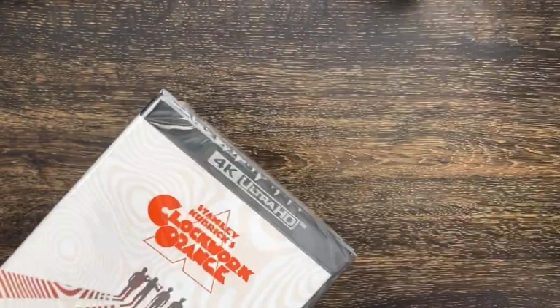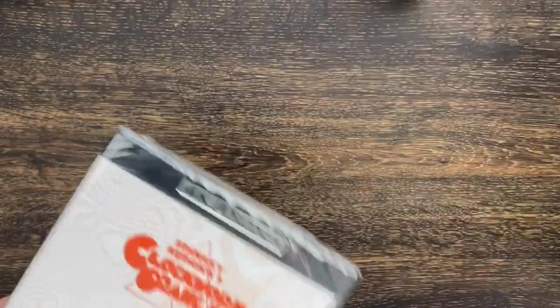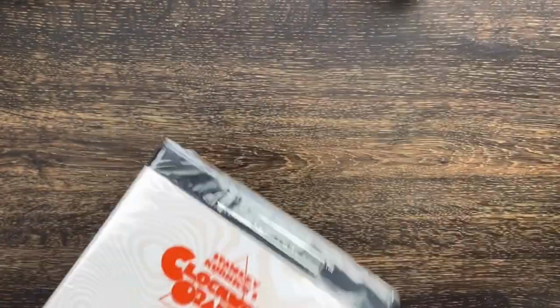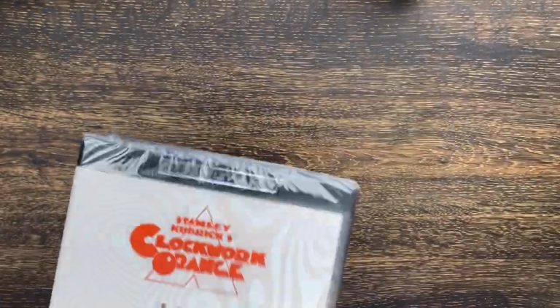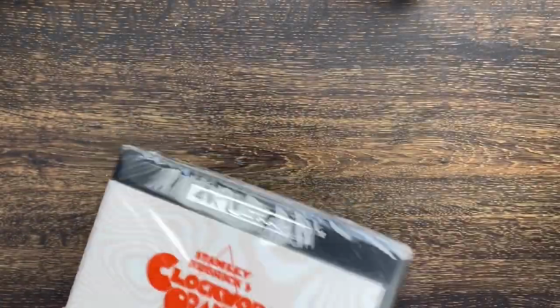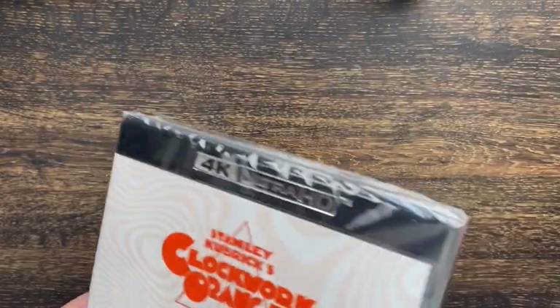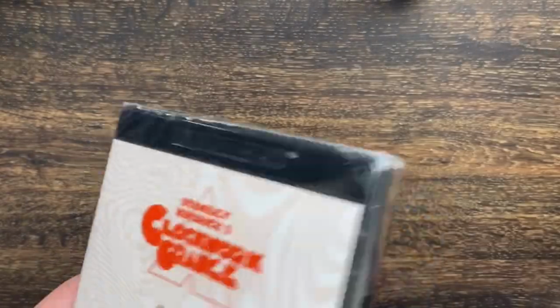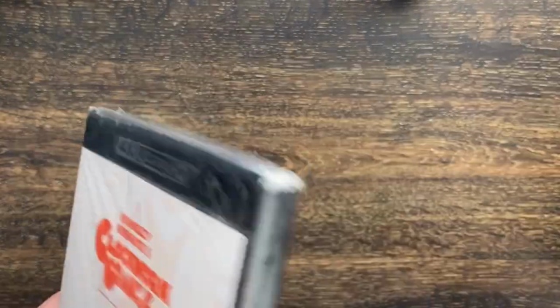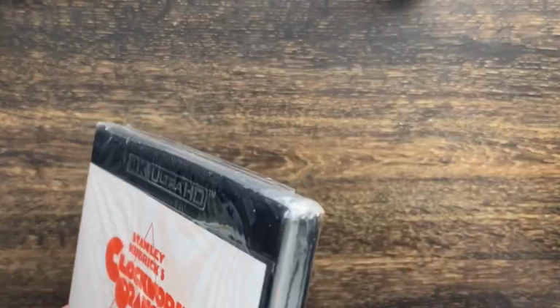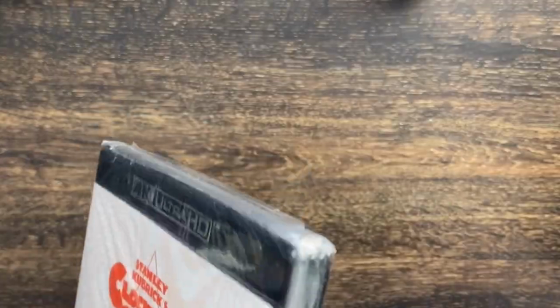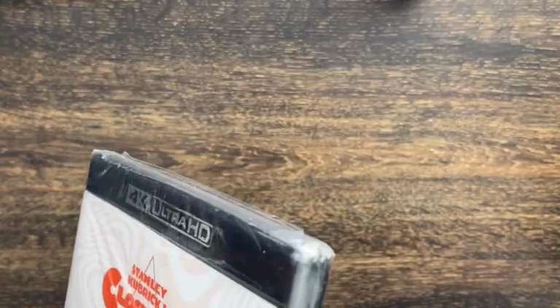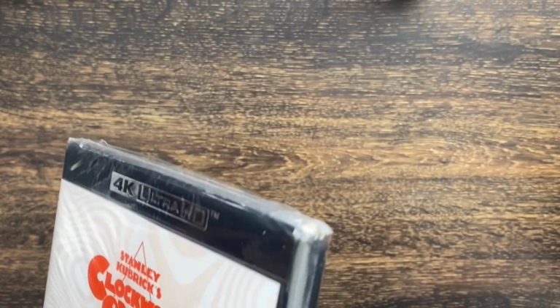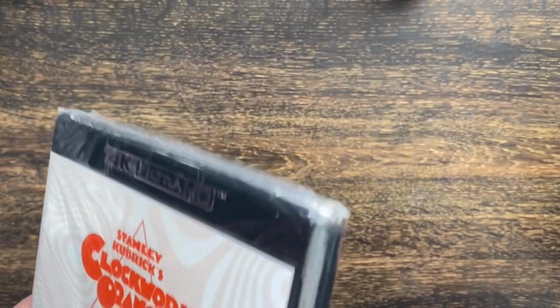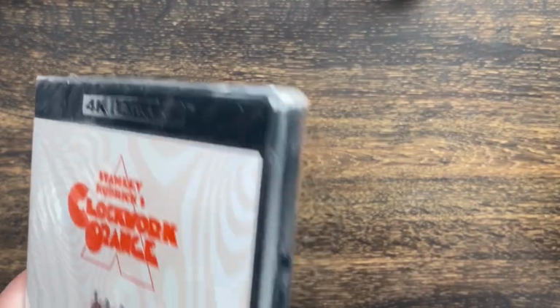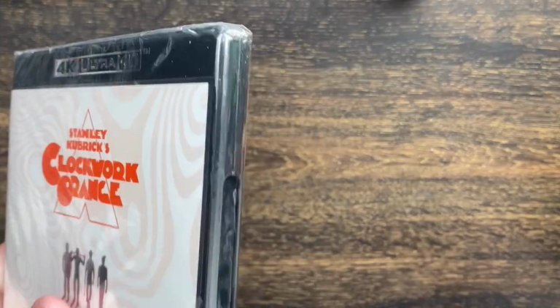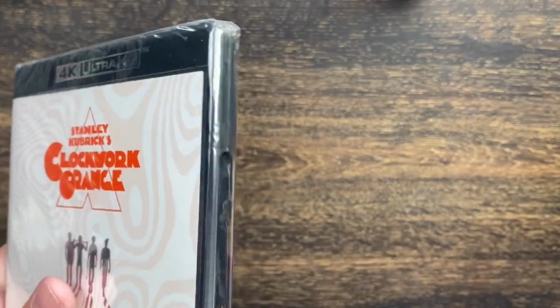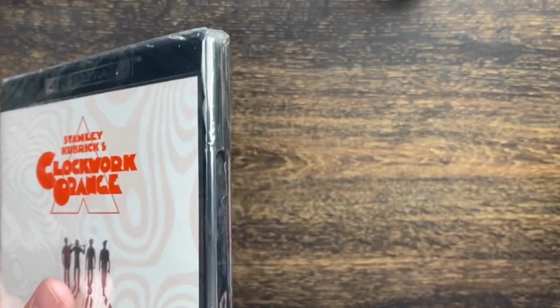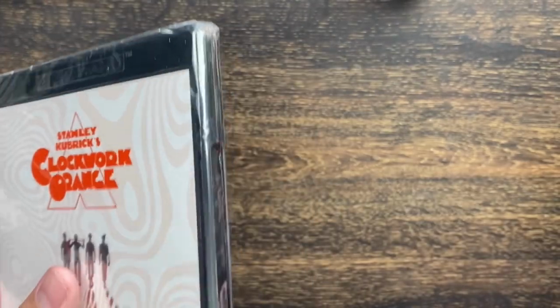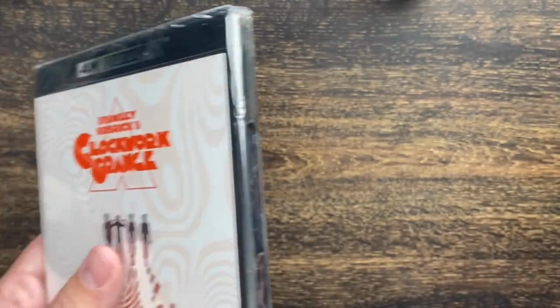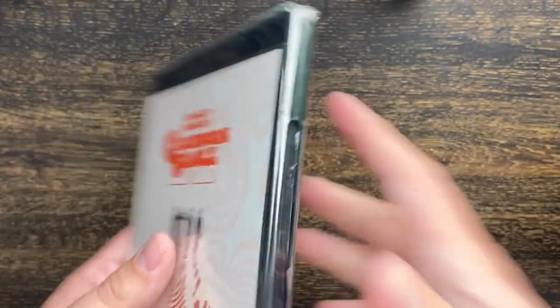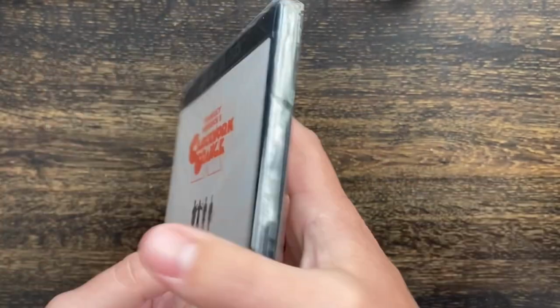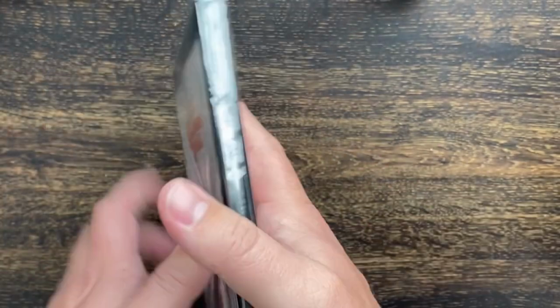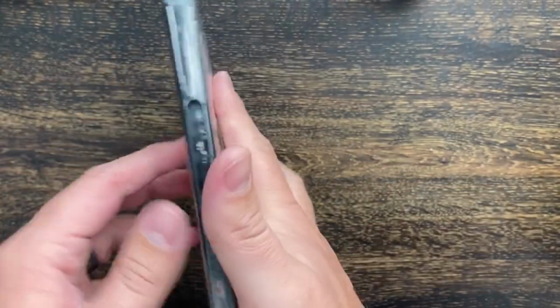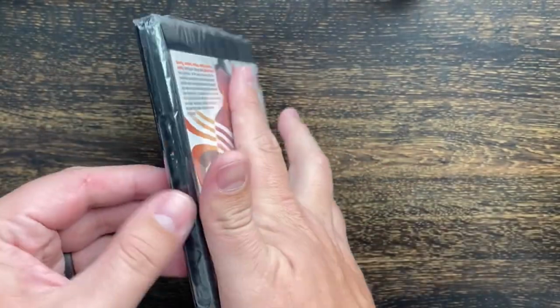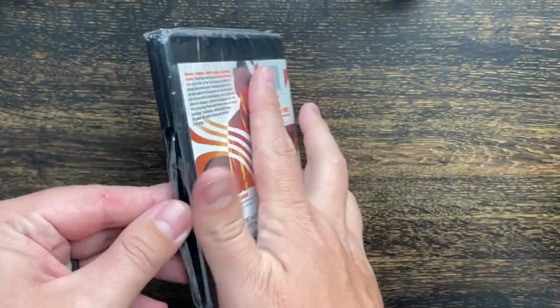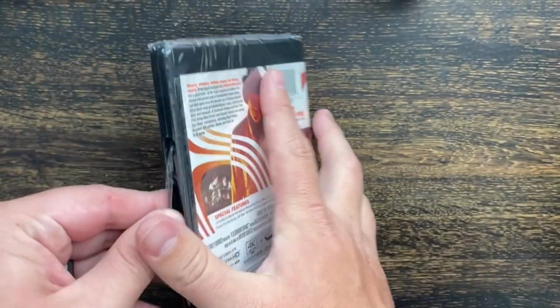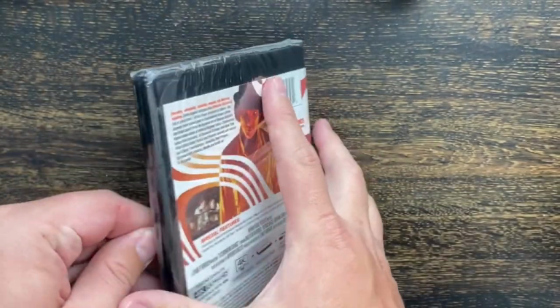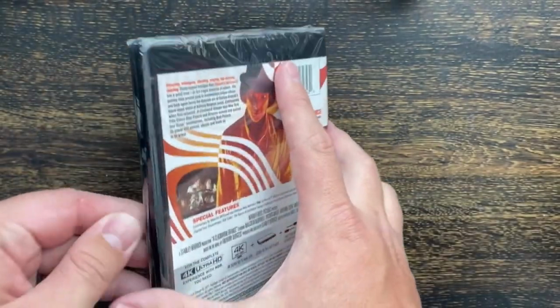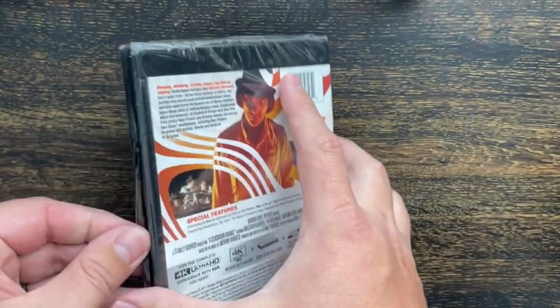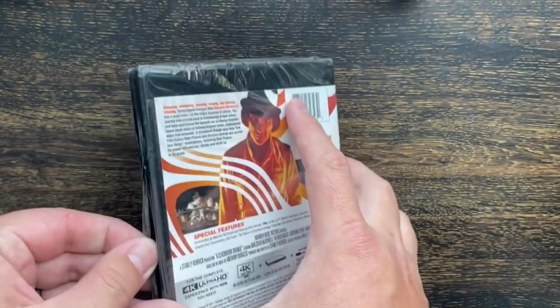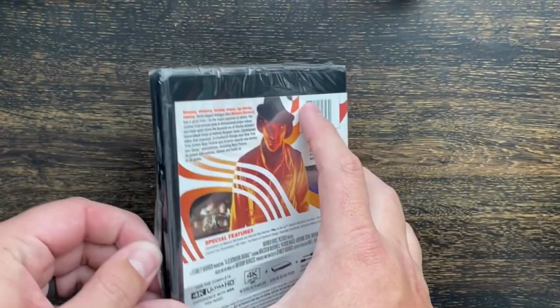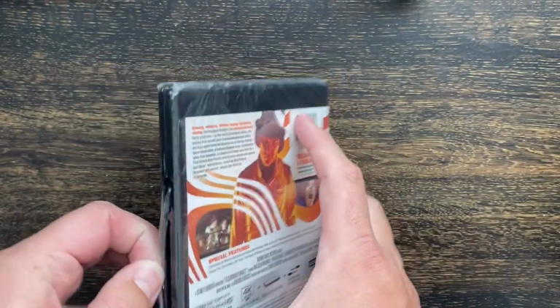Taking the slipcover off here and opening up the packaging.